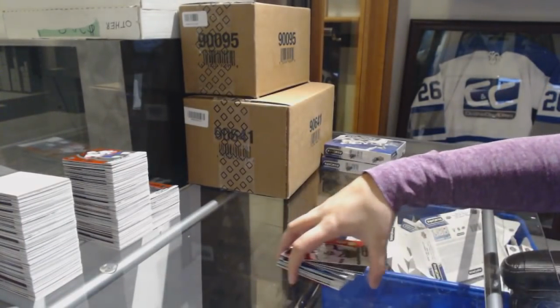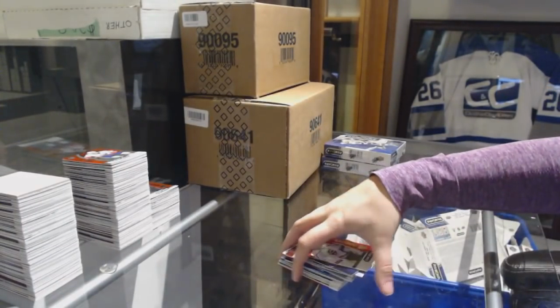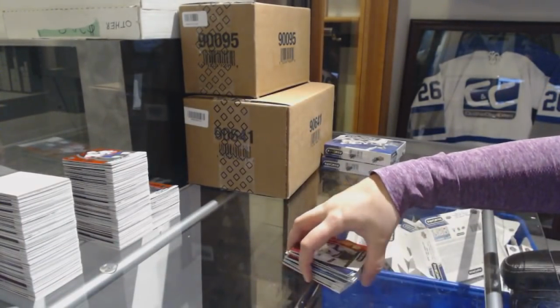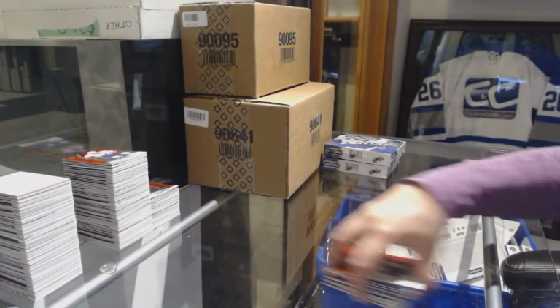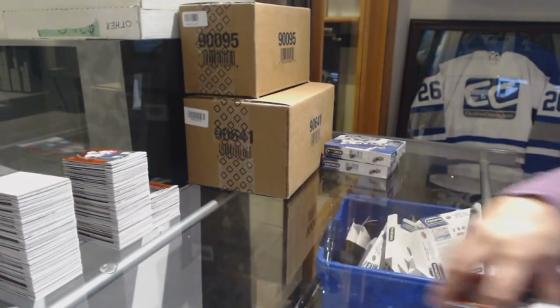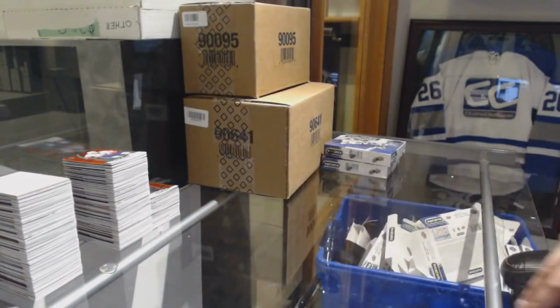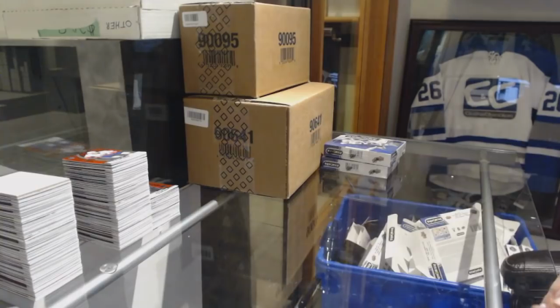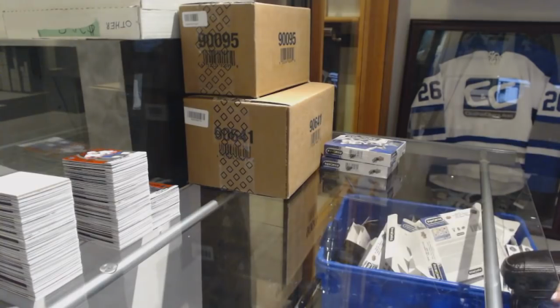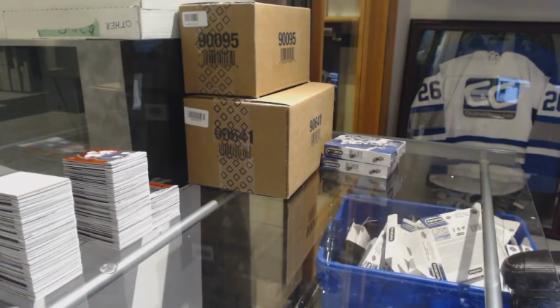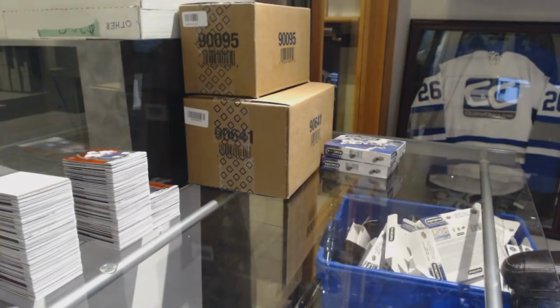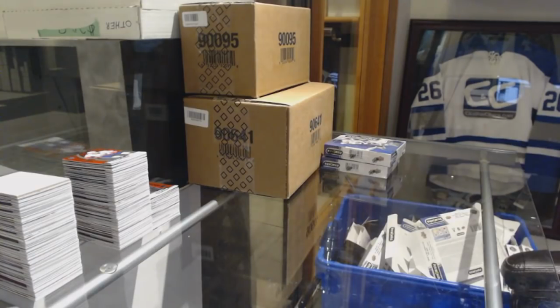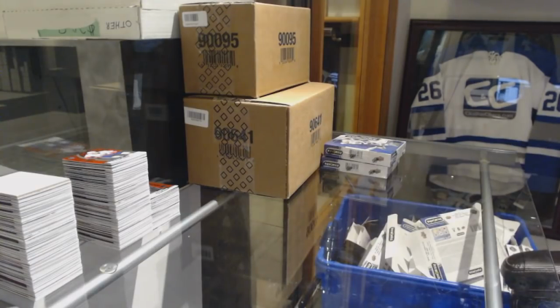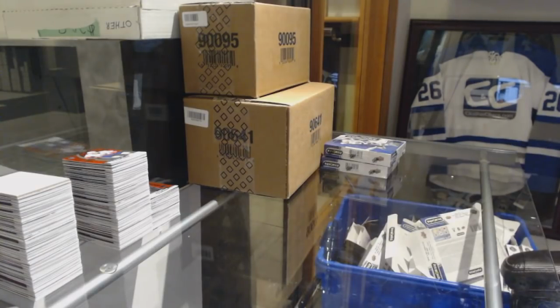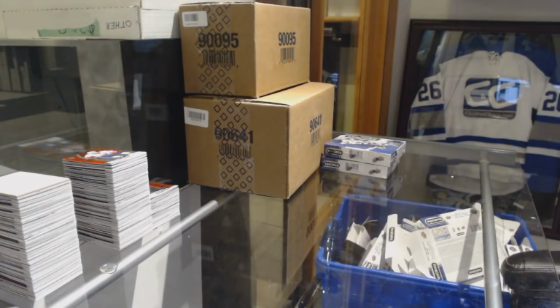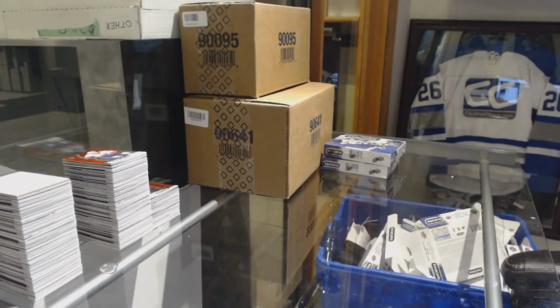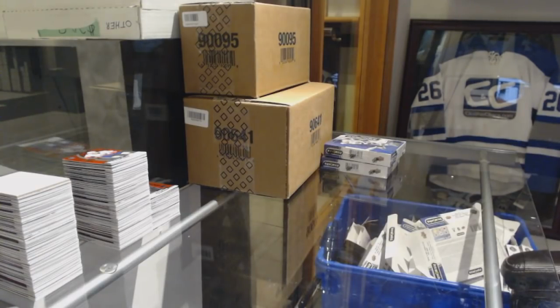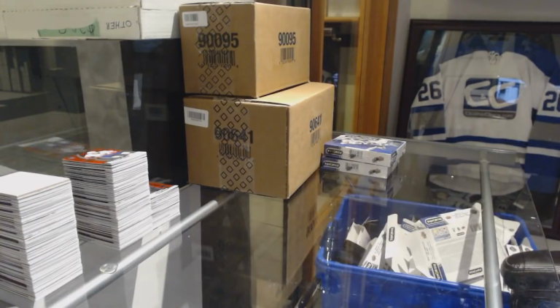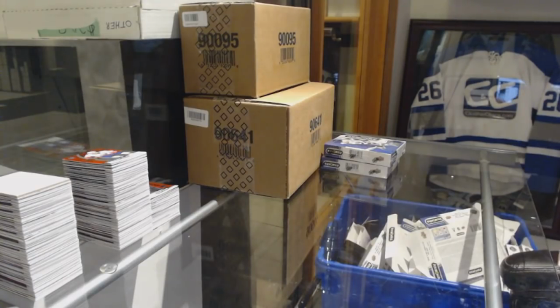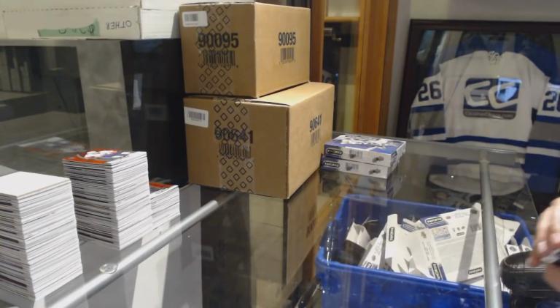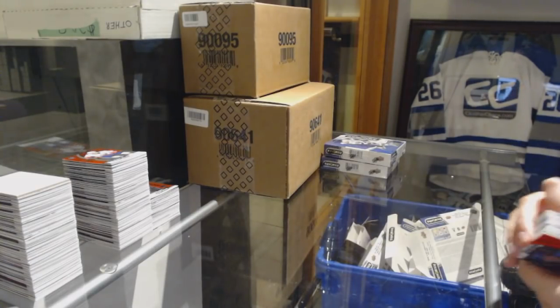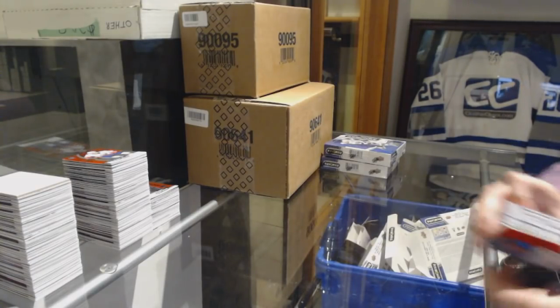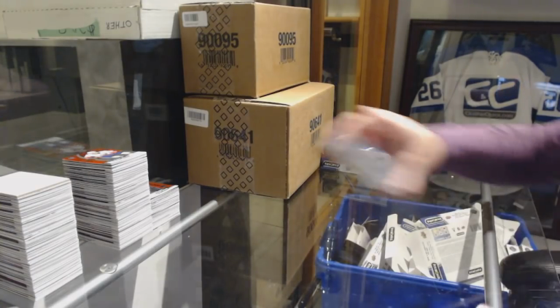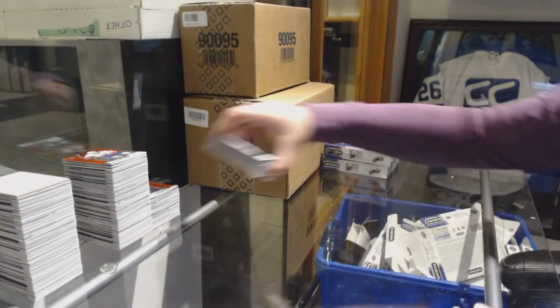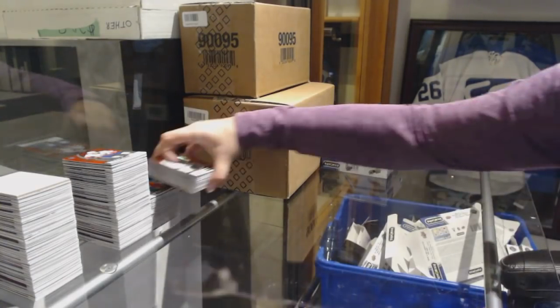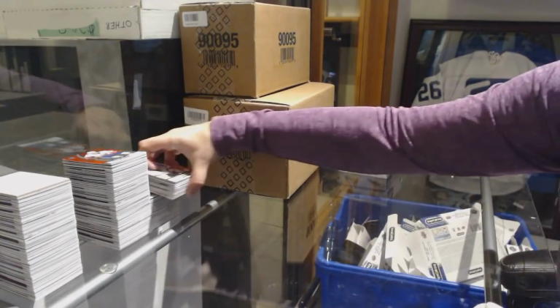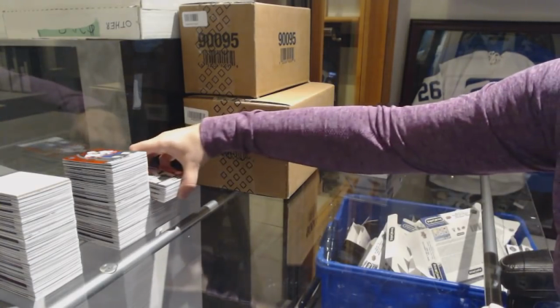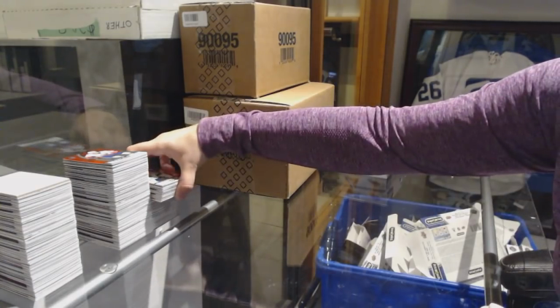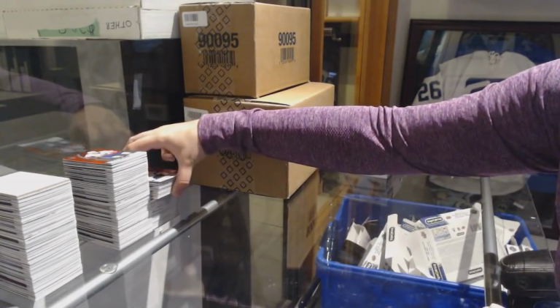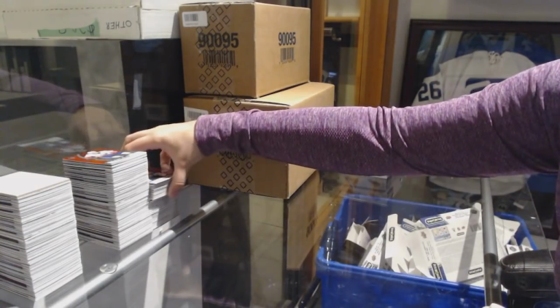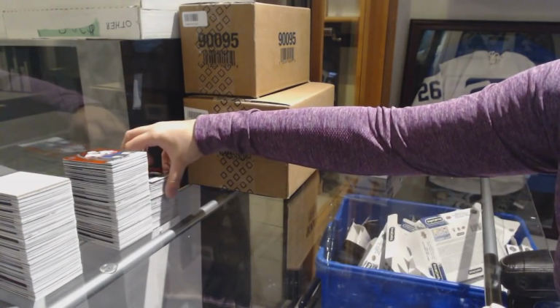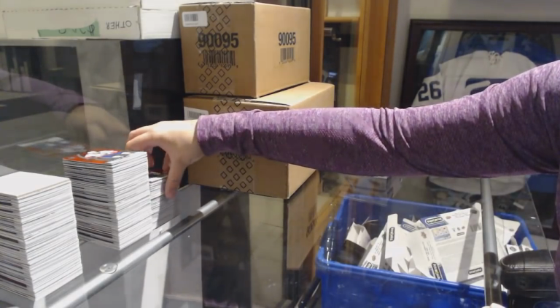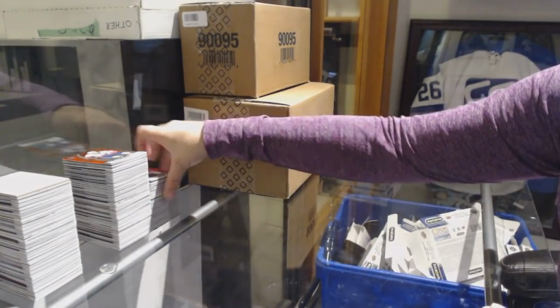Alright, two boxes left. What teams need hits, guys? I need some requests.